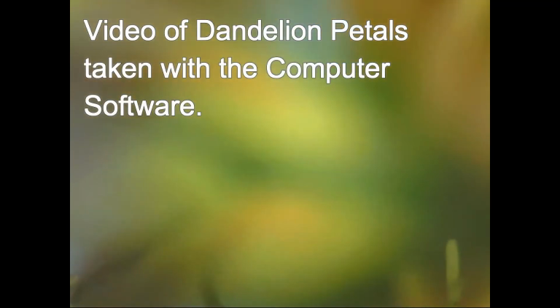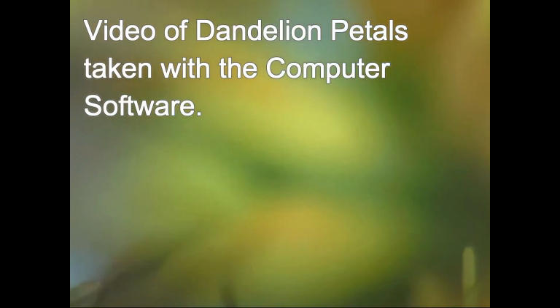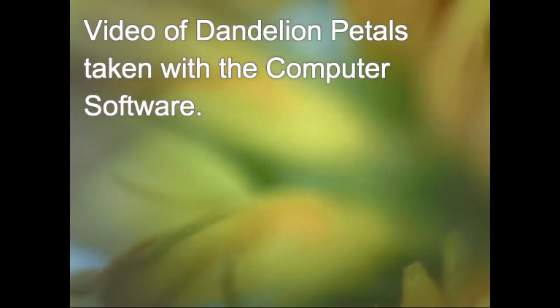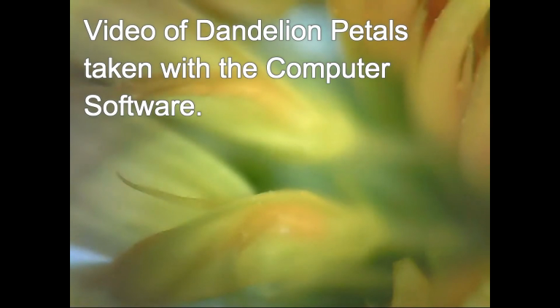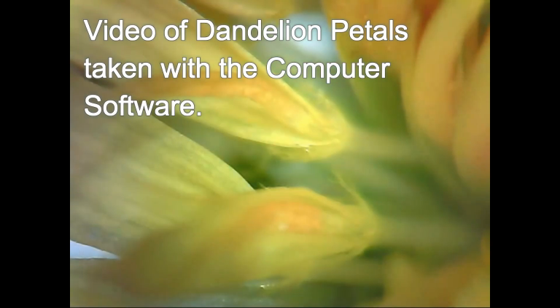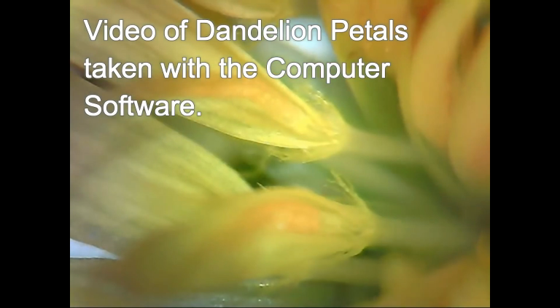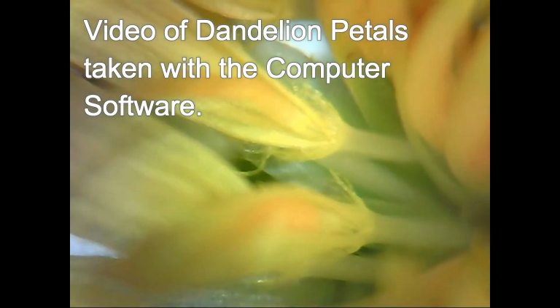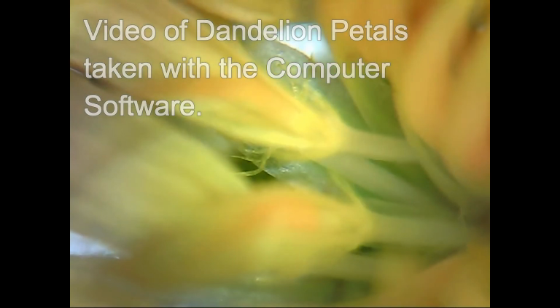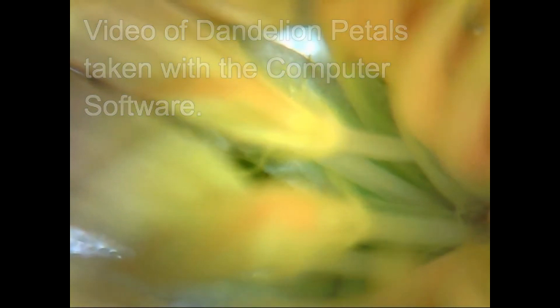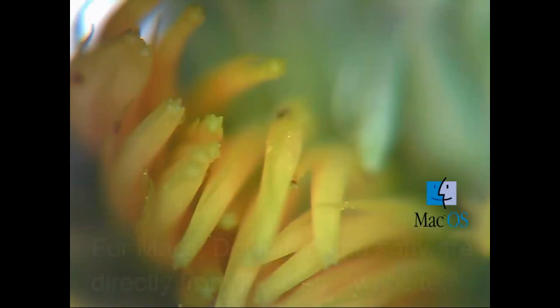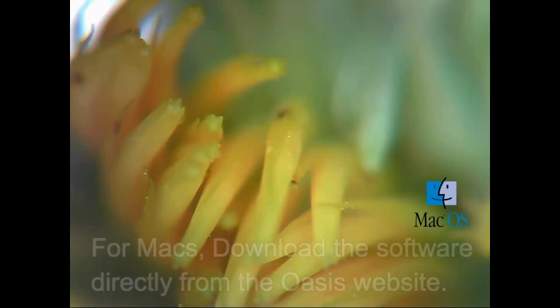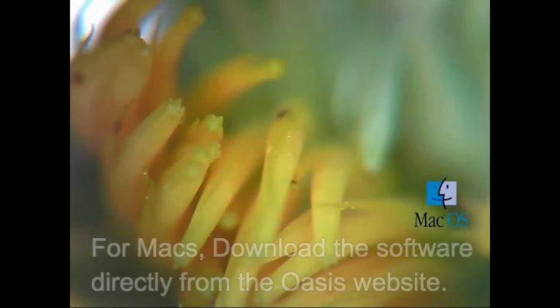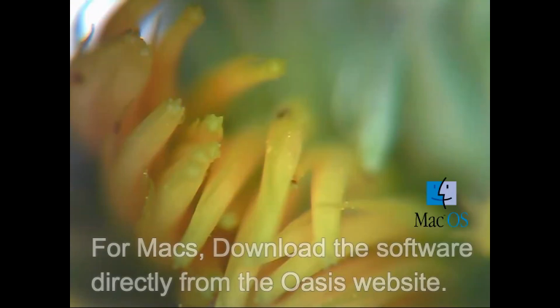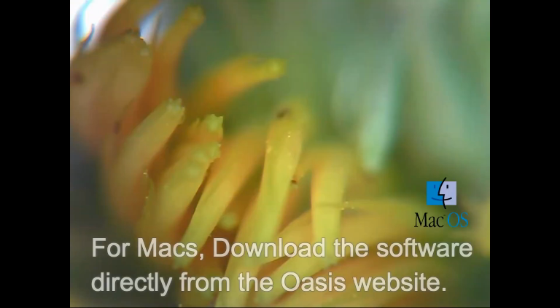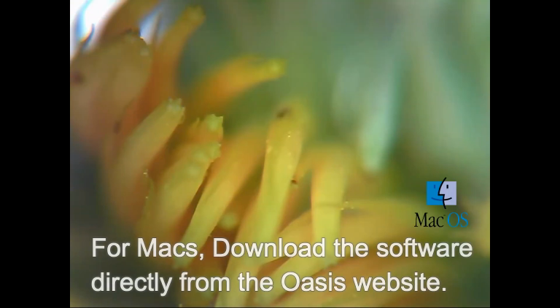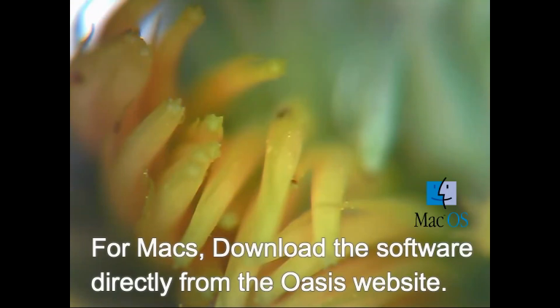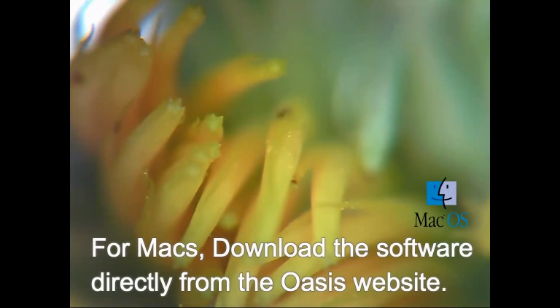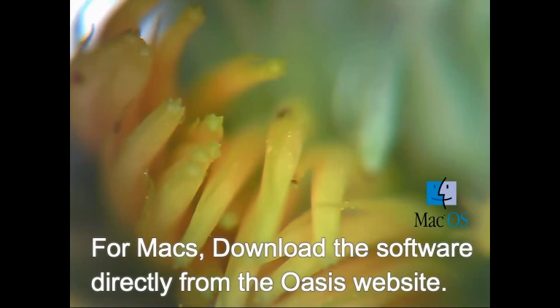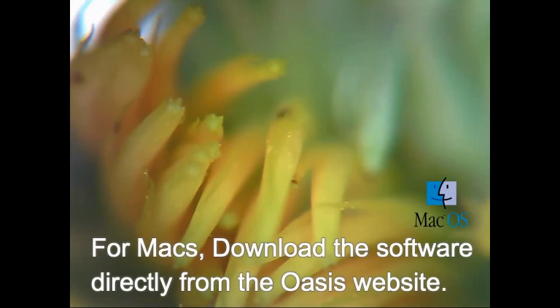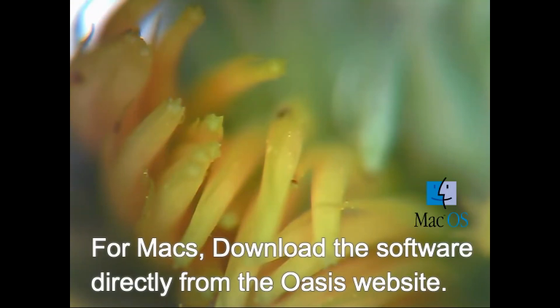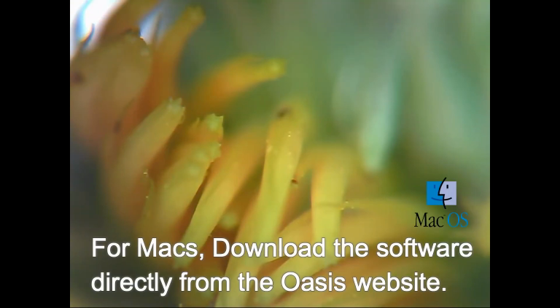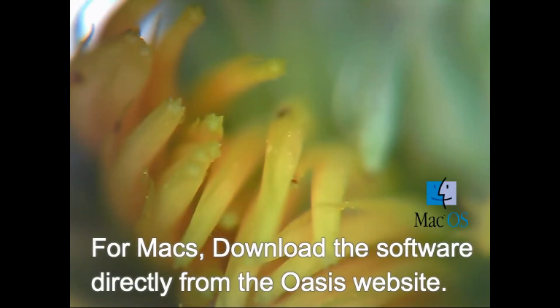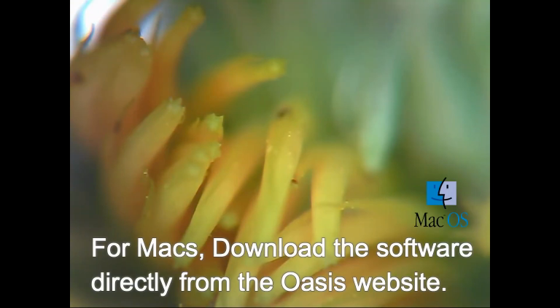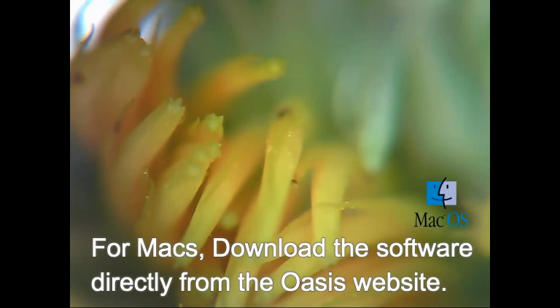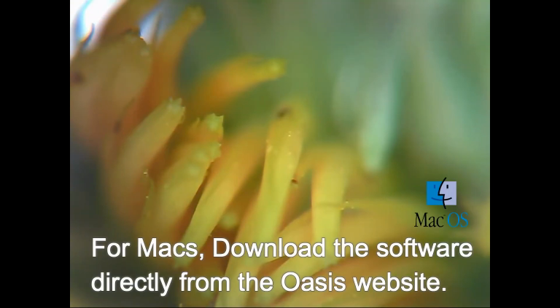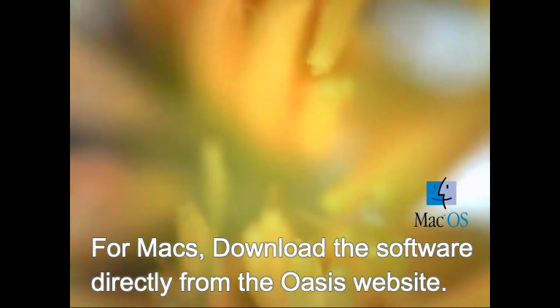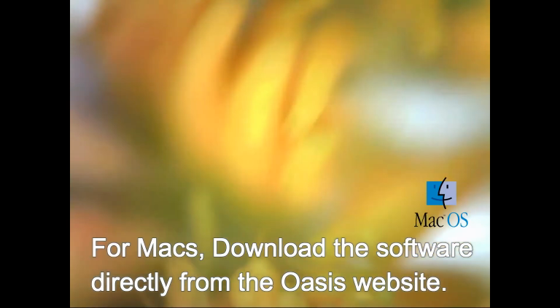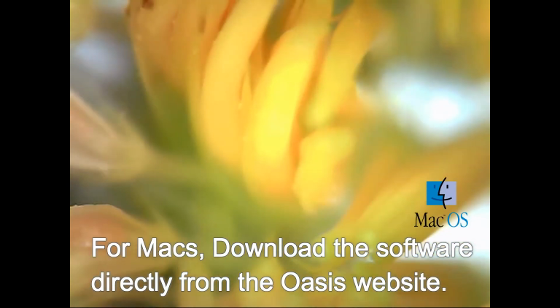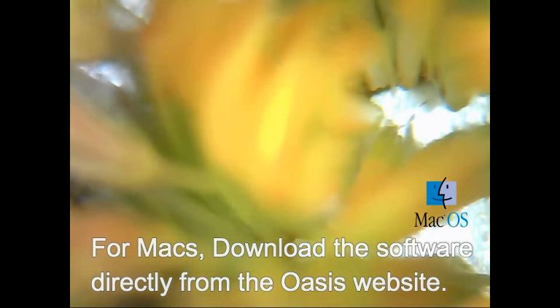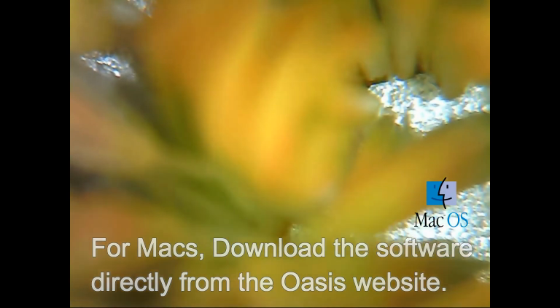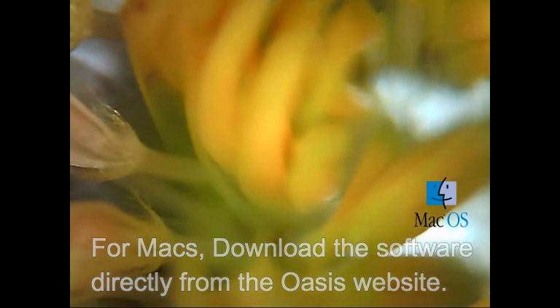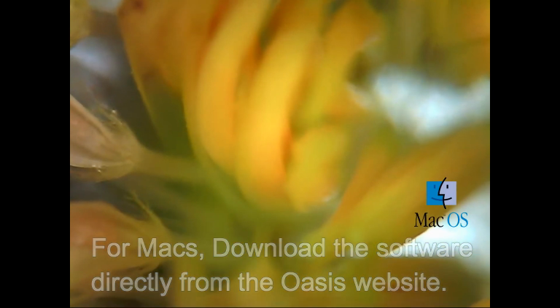For viewing on a Mac computer, visit the web link in the description and locate the Mac viewing software from the downloads page.